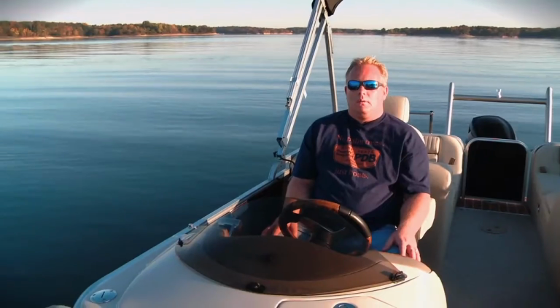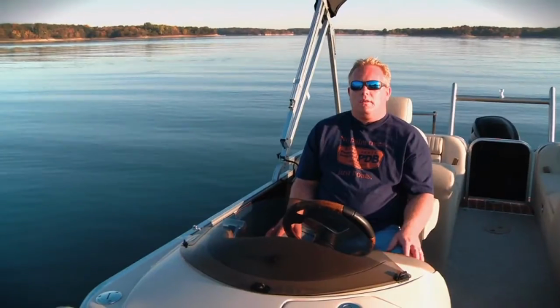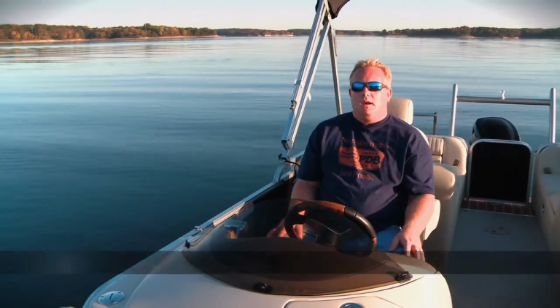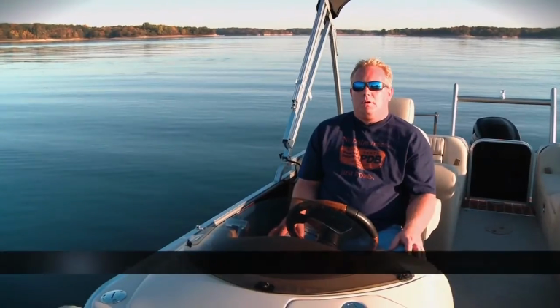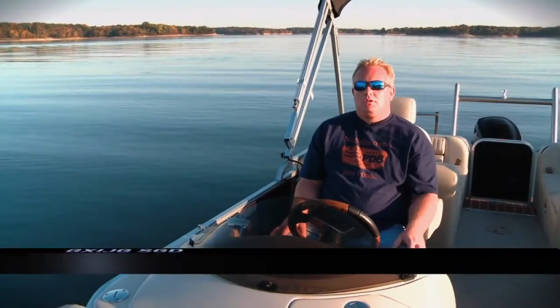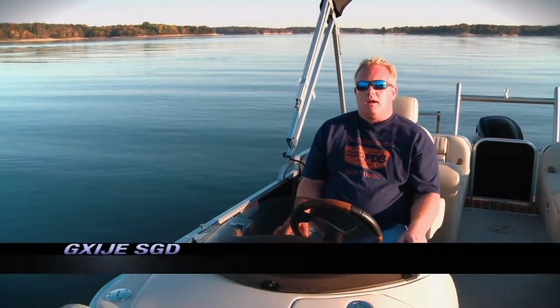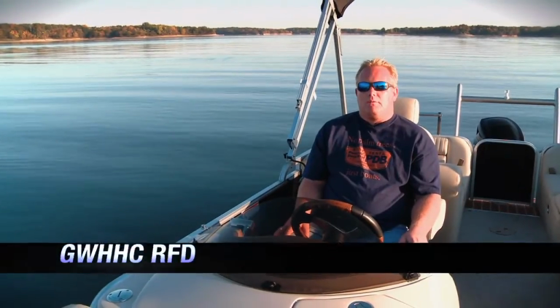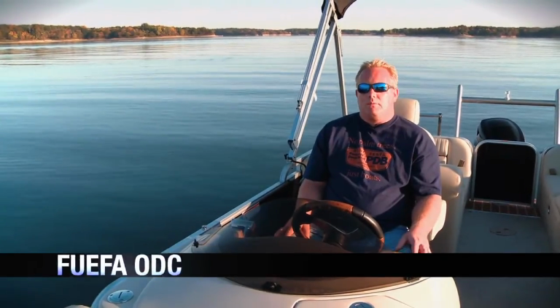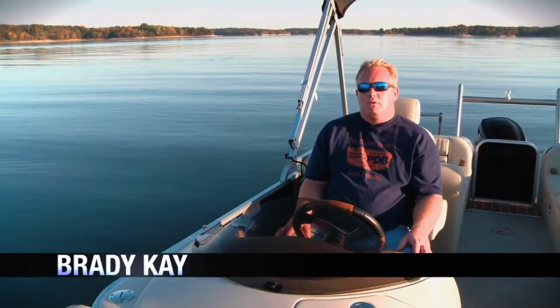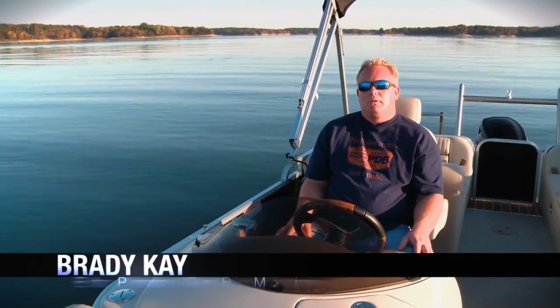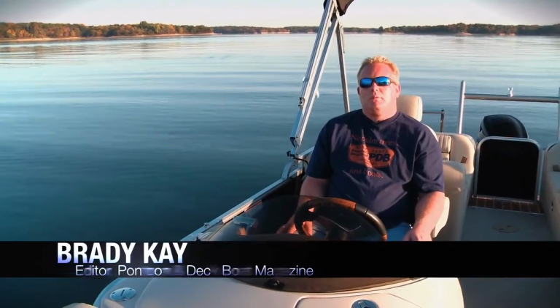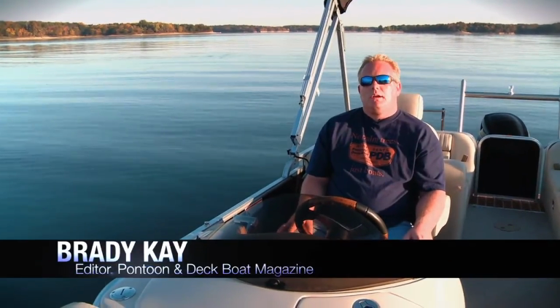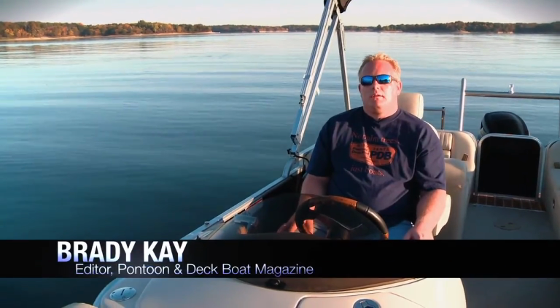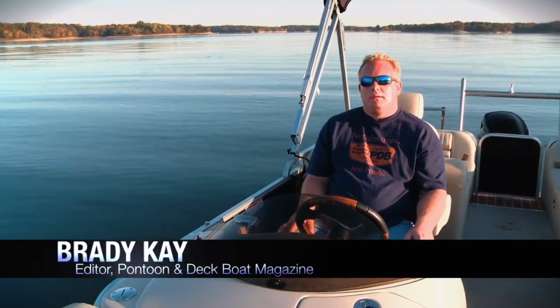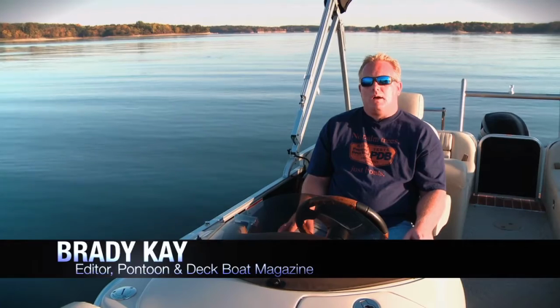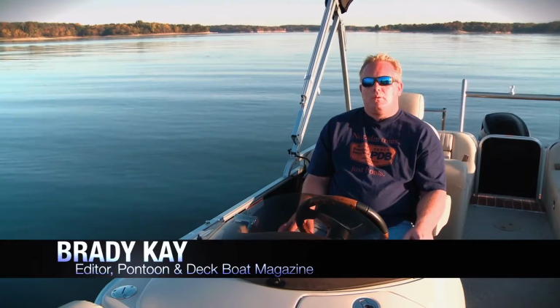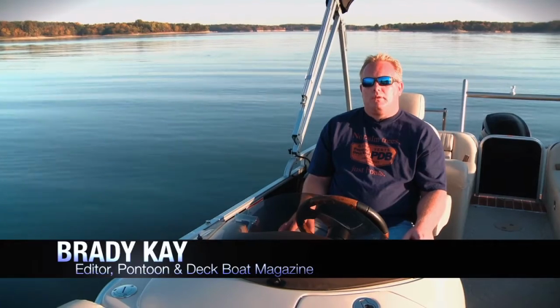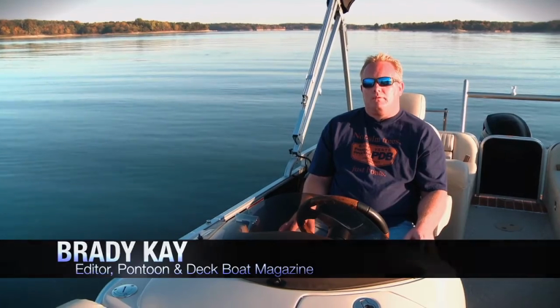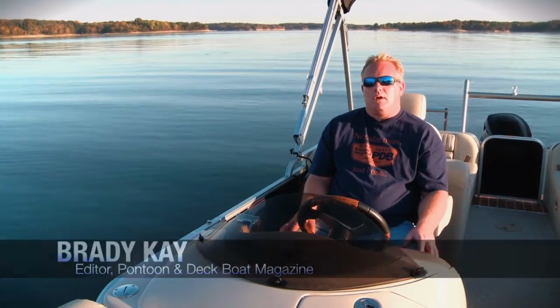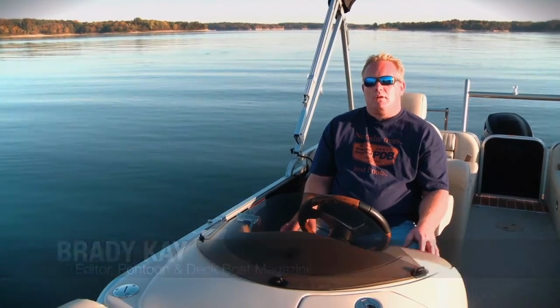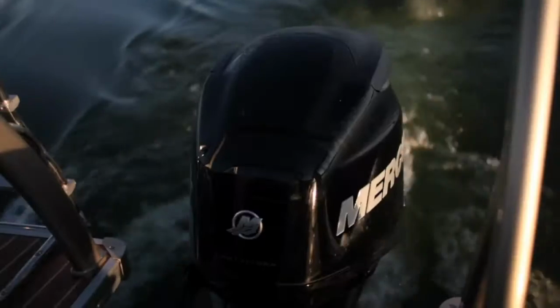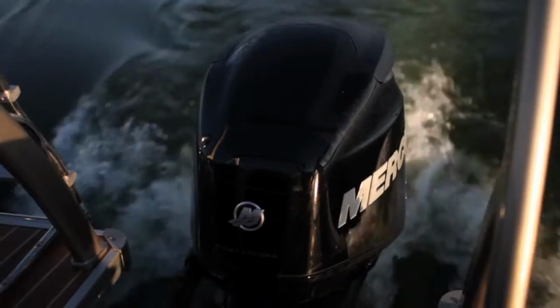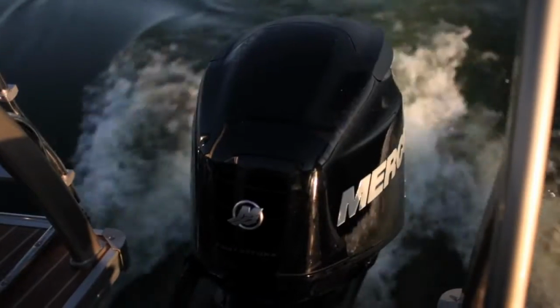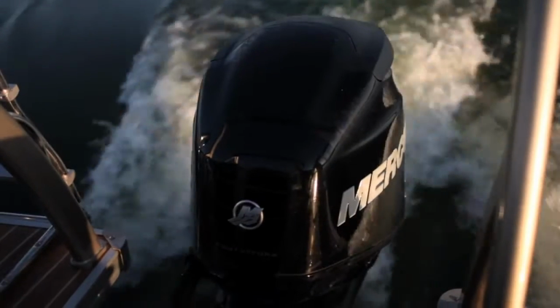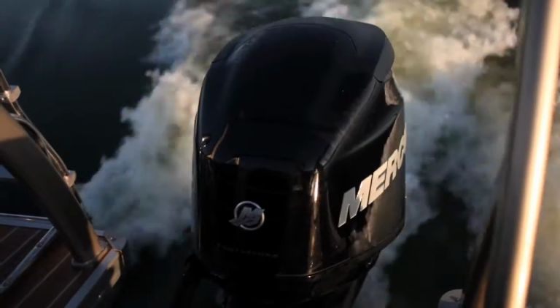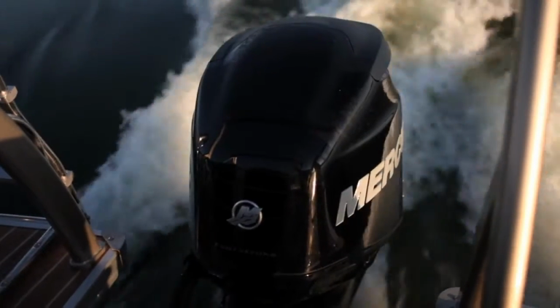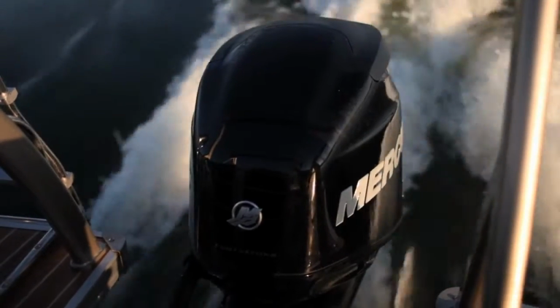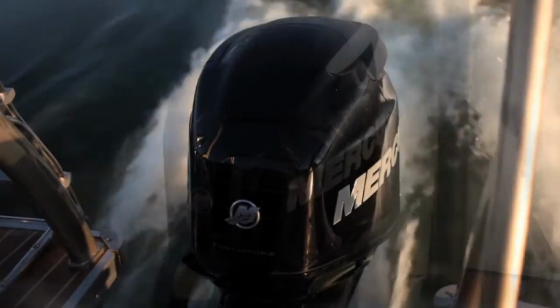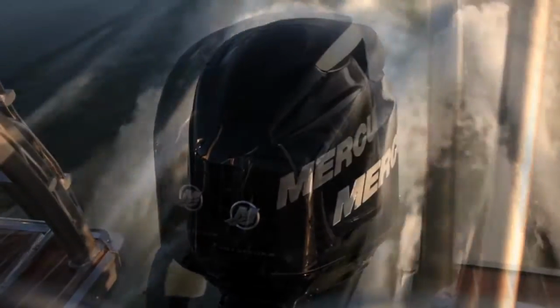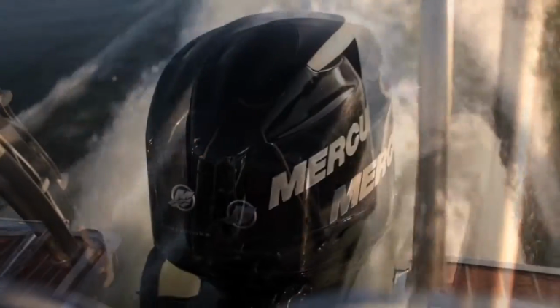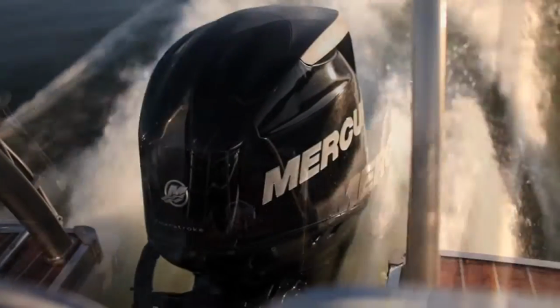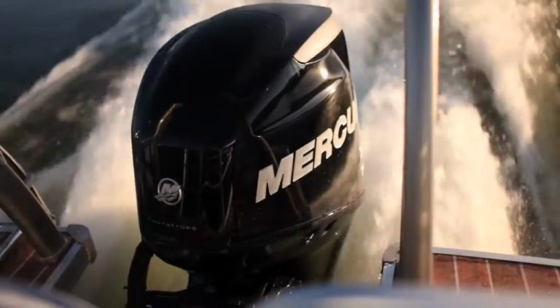We're on the Berkshire from Forest River Marine. It's powered with a Verado from Mercury — it's a 200 four-stroke.